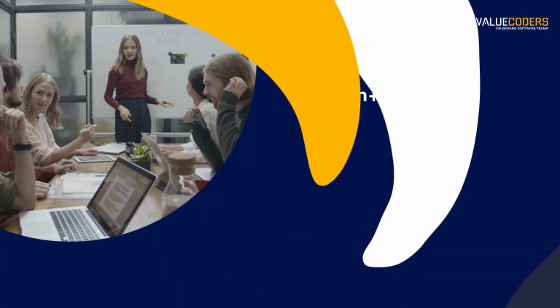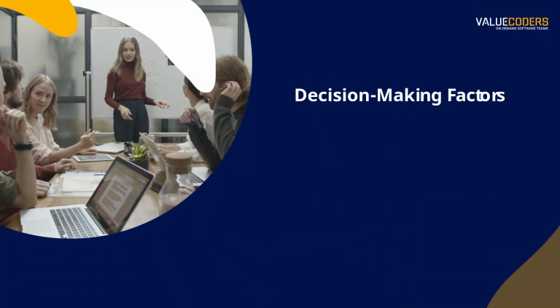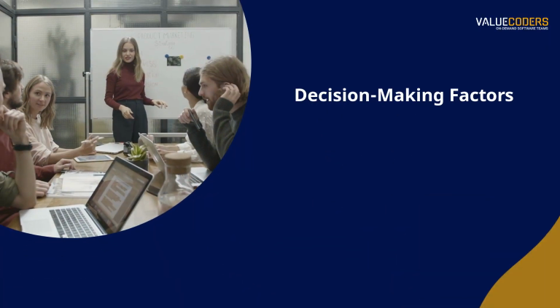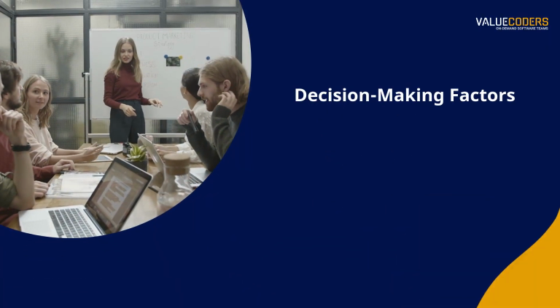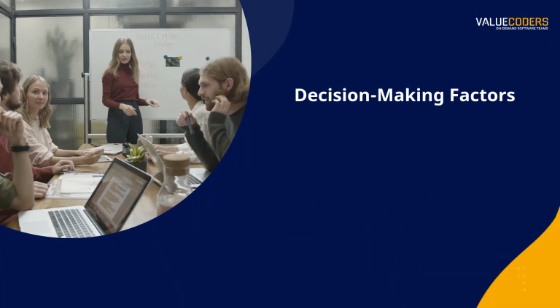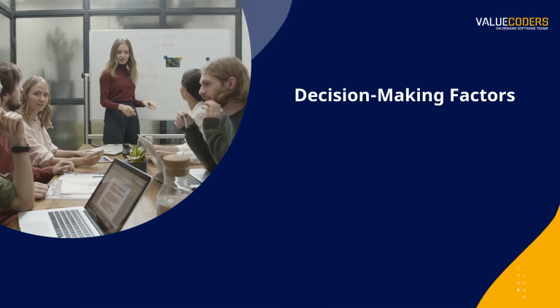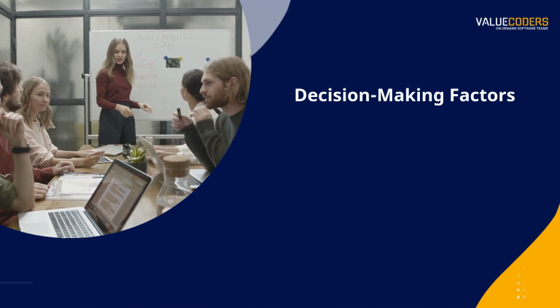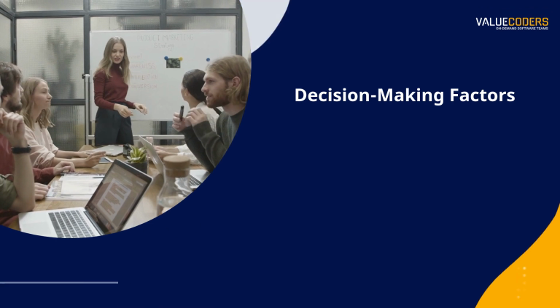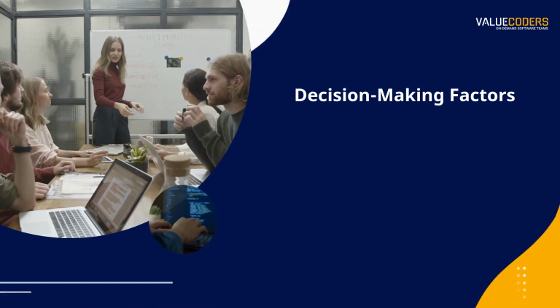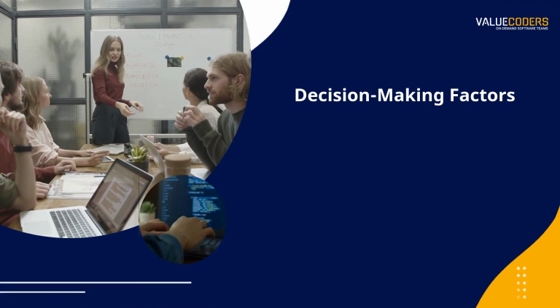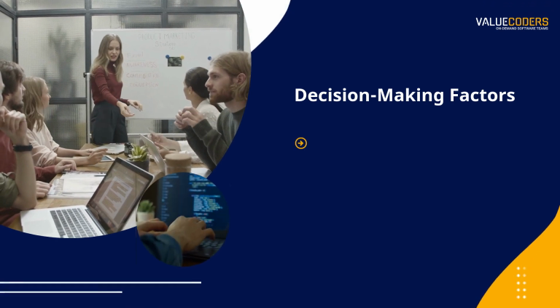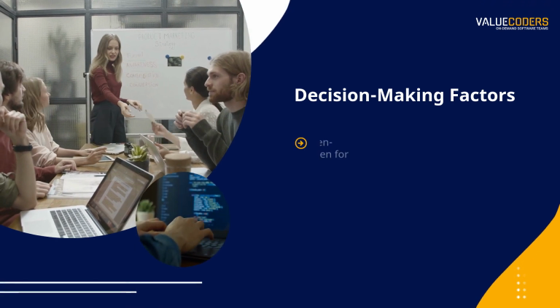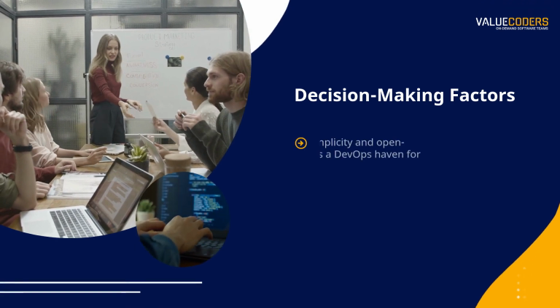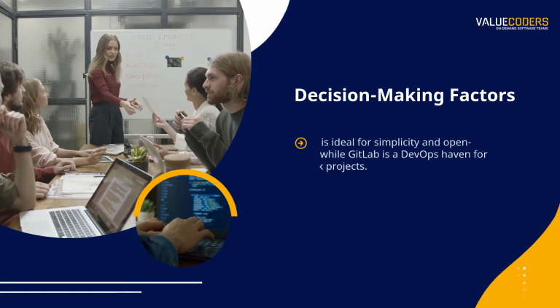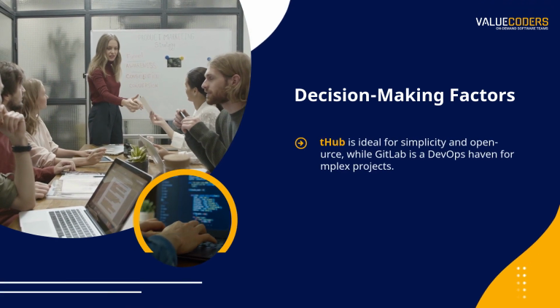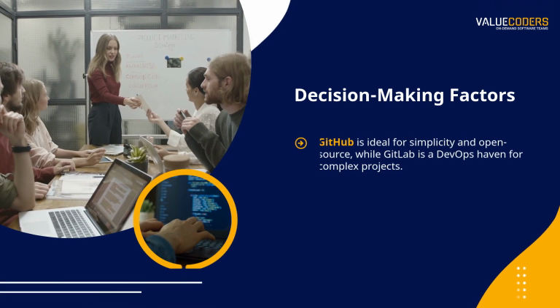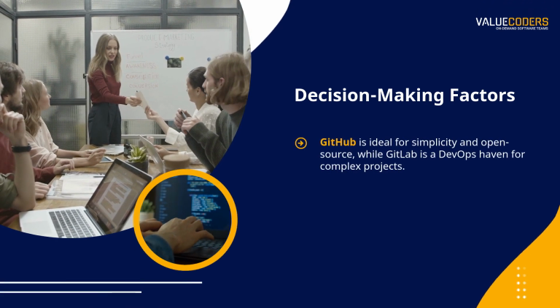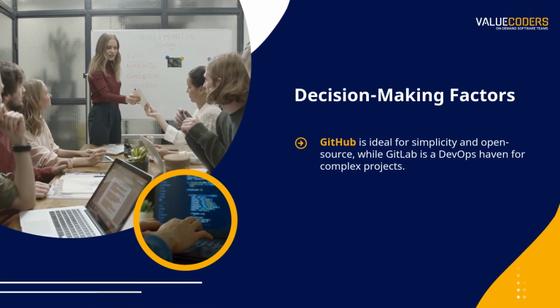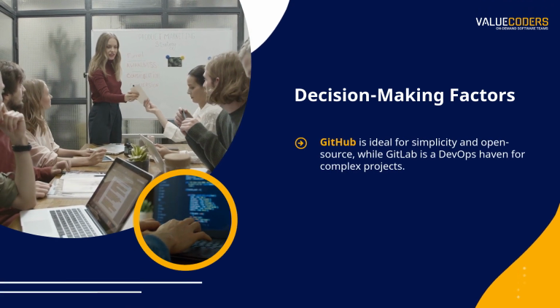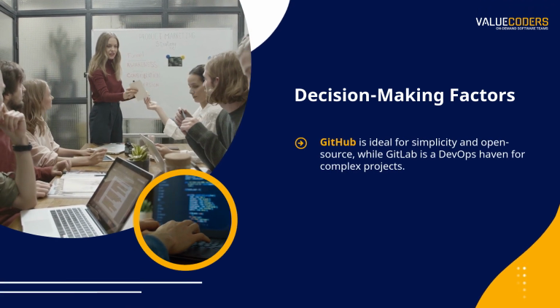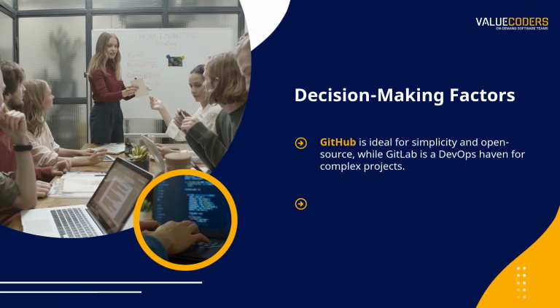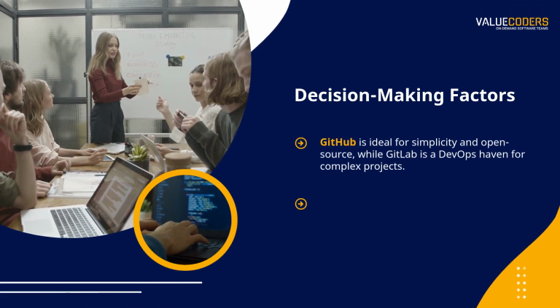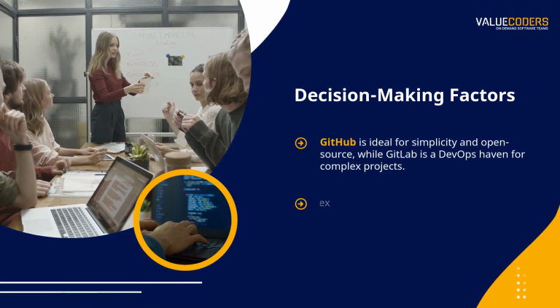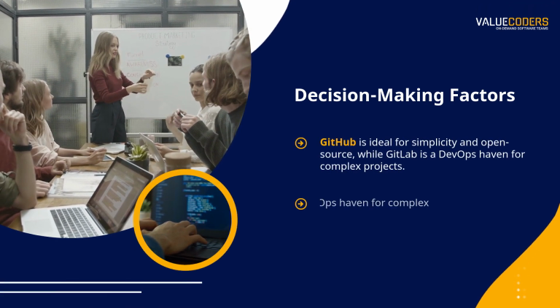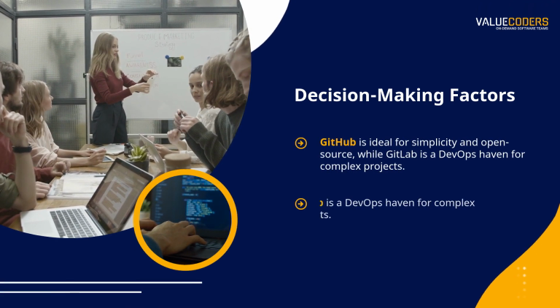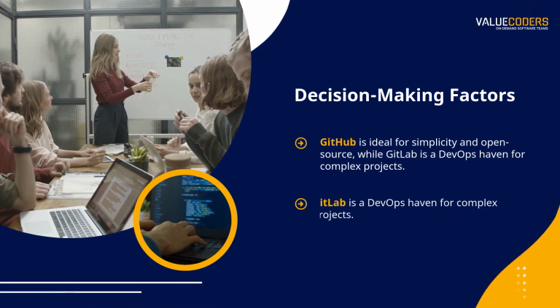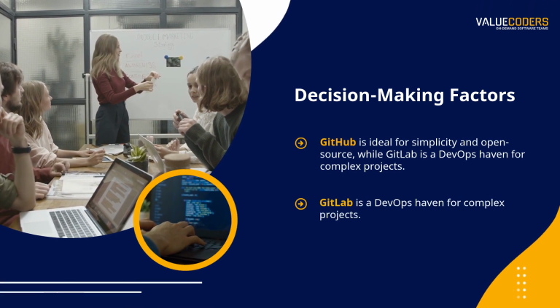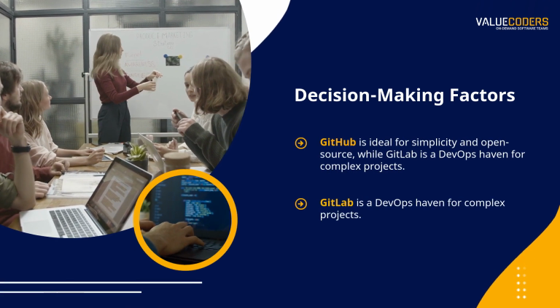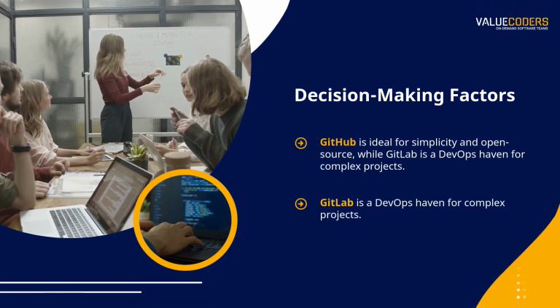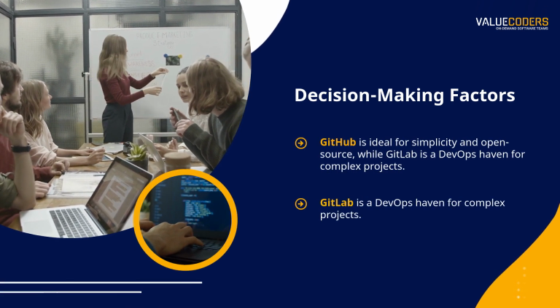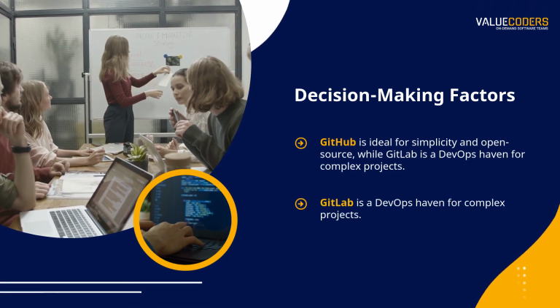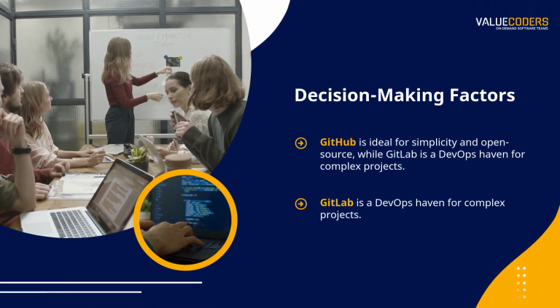When deciding, consider your team dynamics, project requirements, and future scalability.